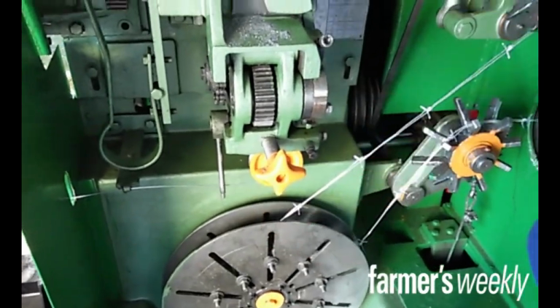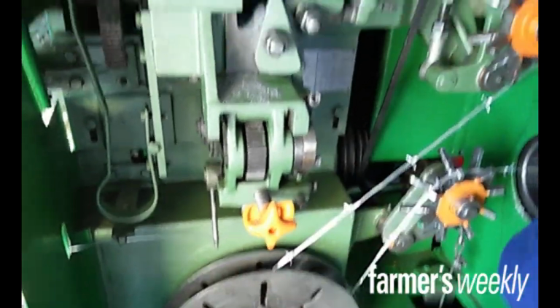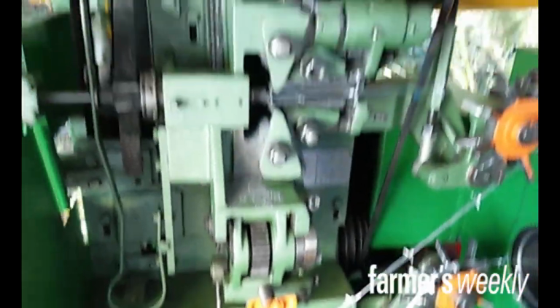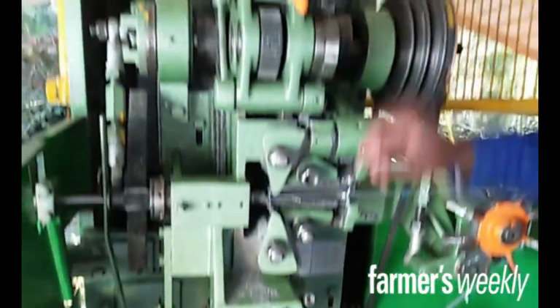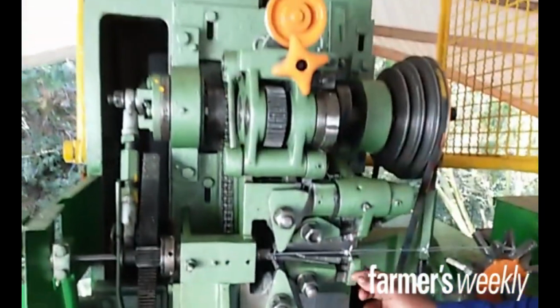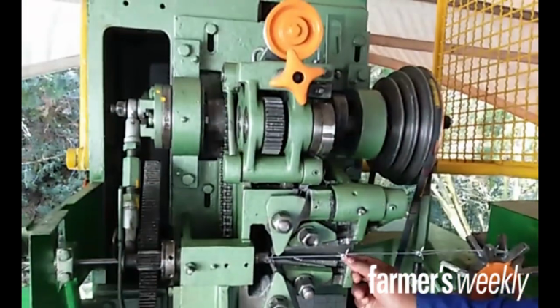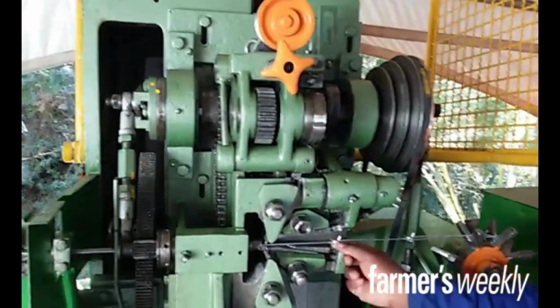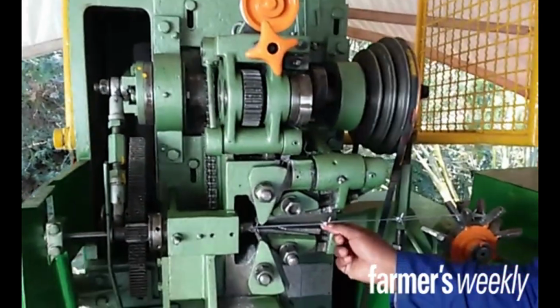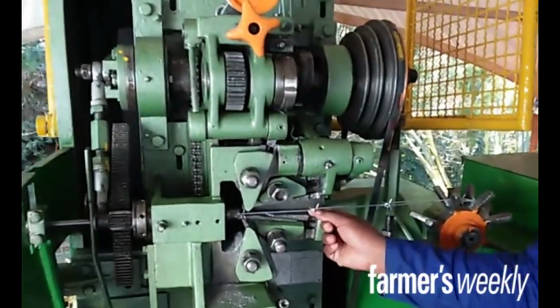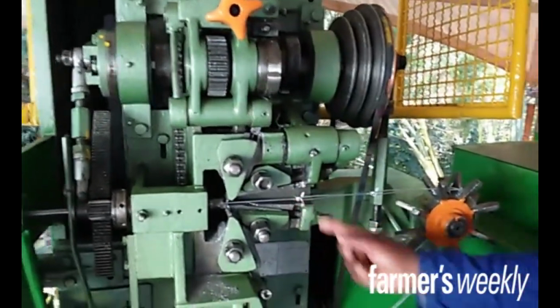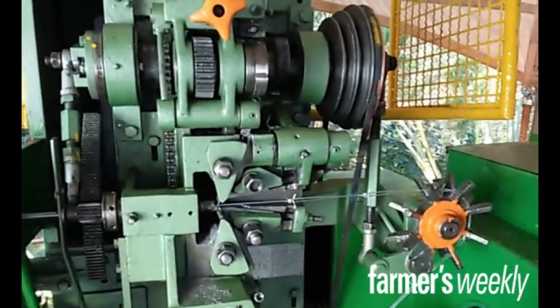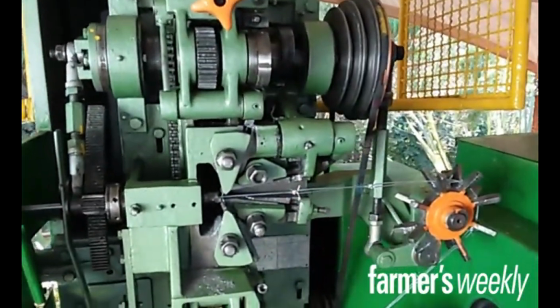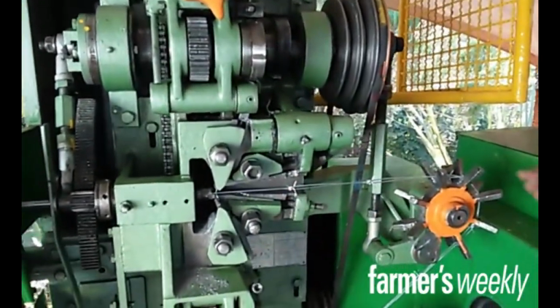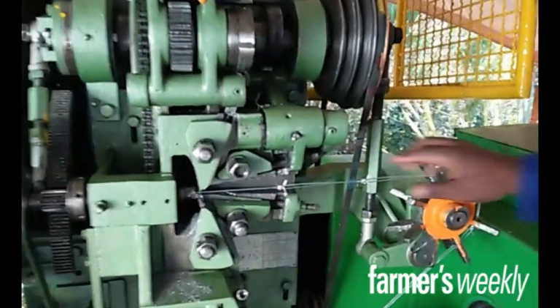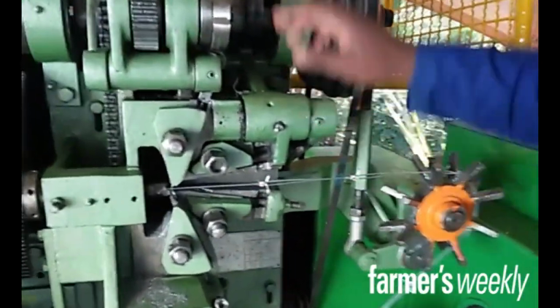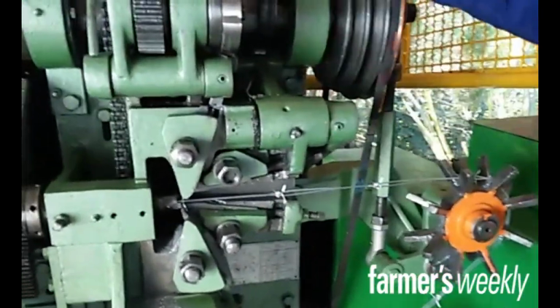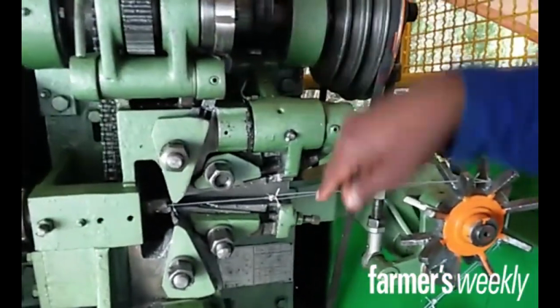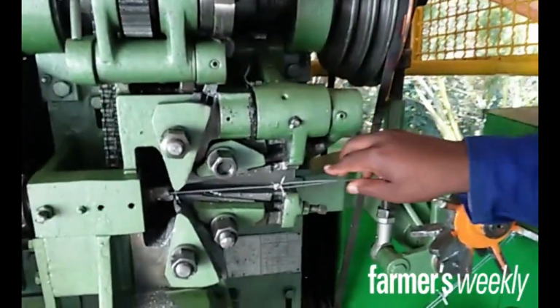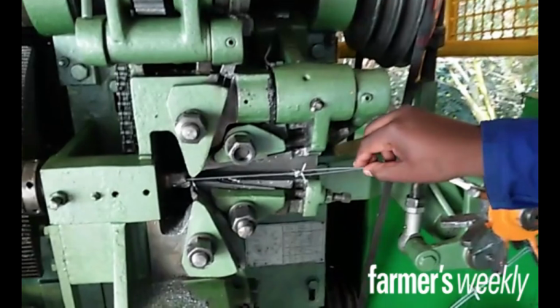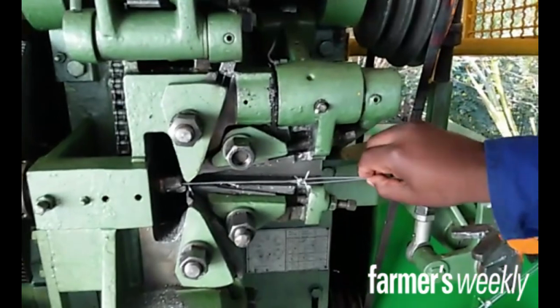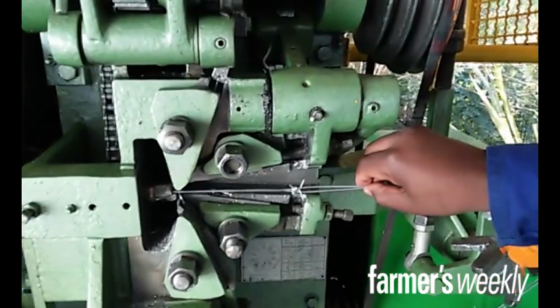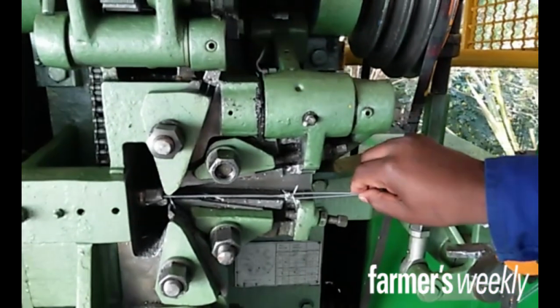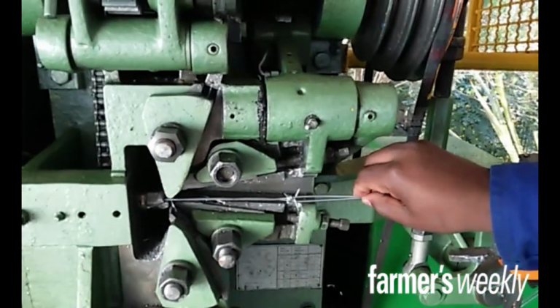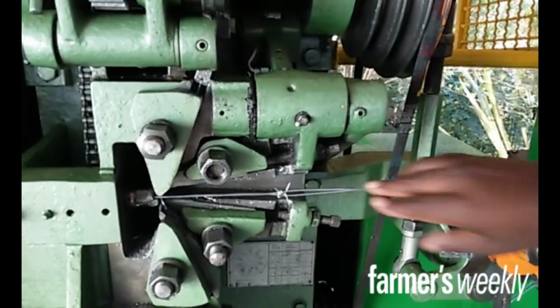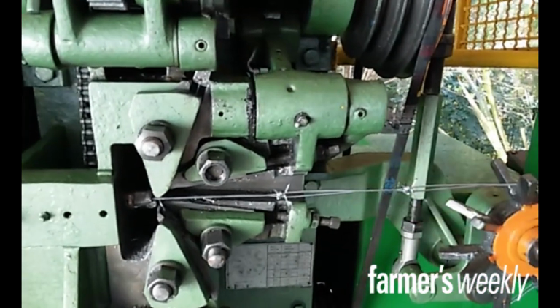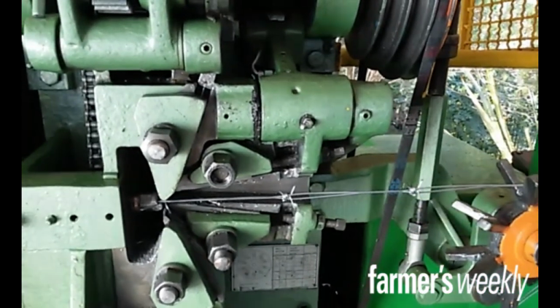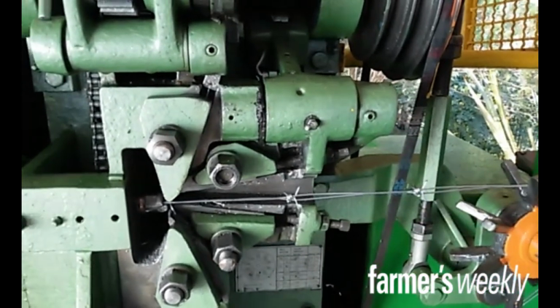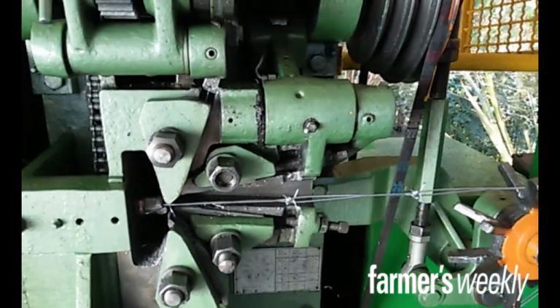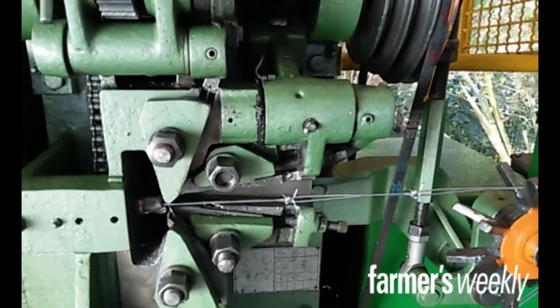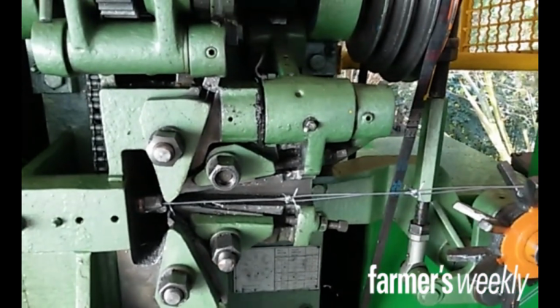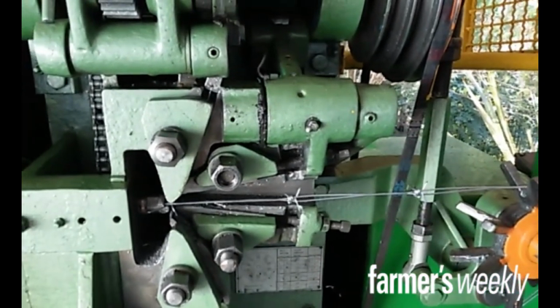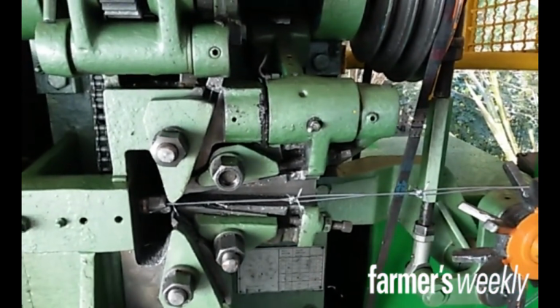These two, they make the barbed. They make this barbed, and they go through inside the 2mm here. This is how it's made.